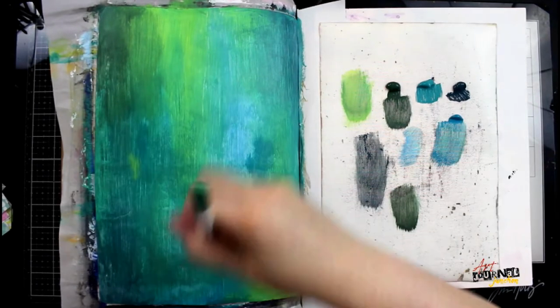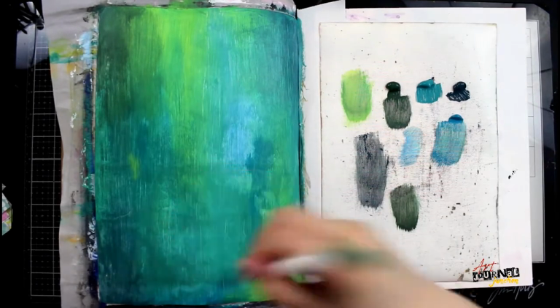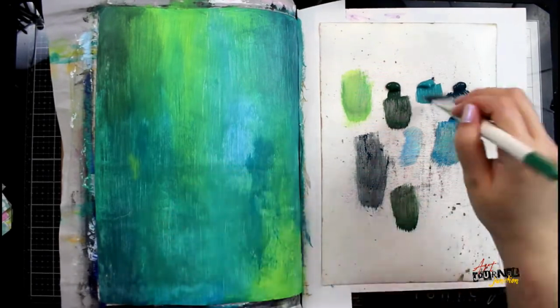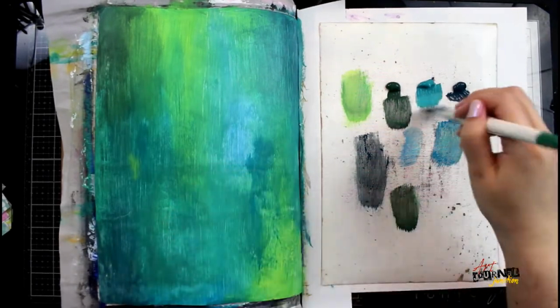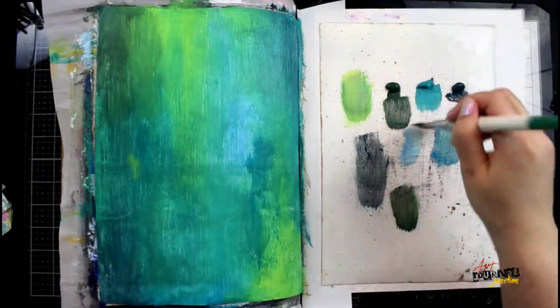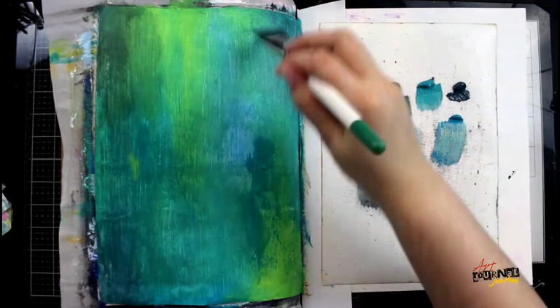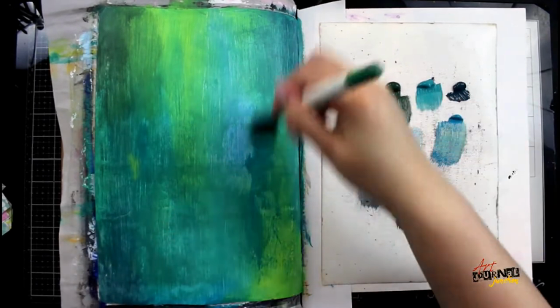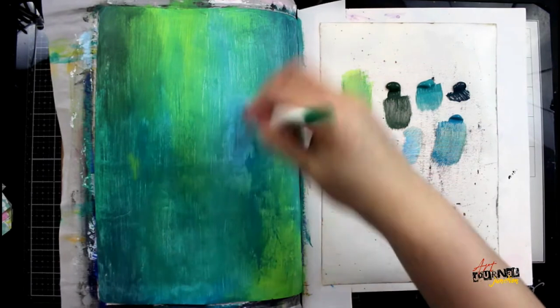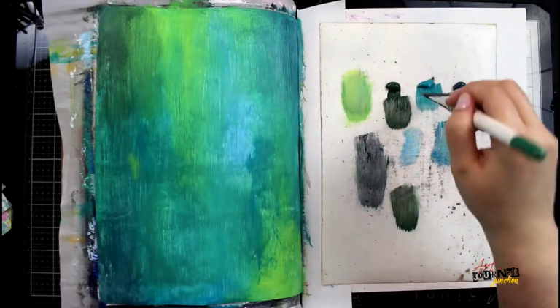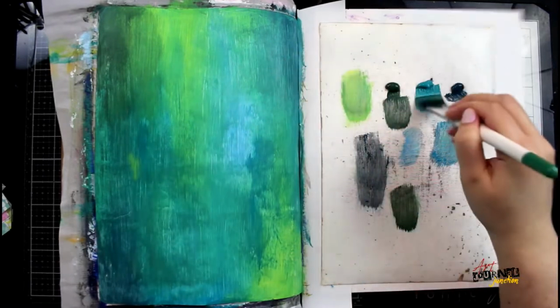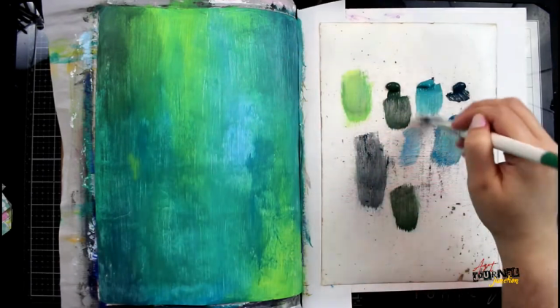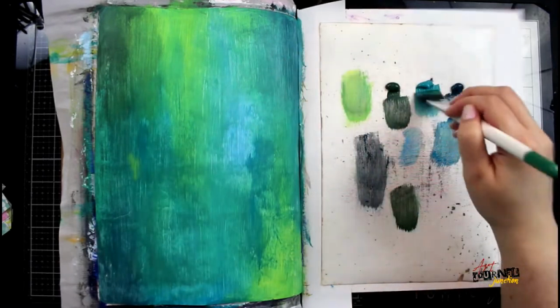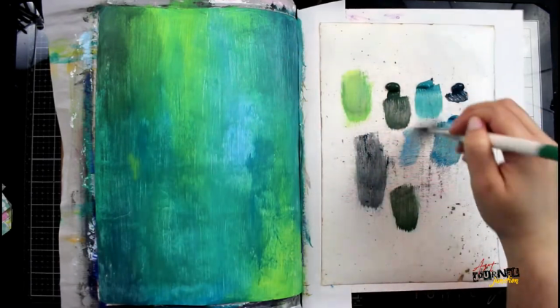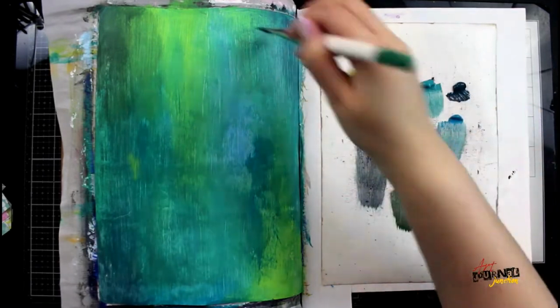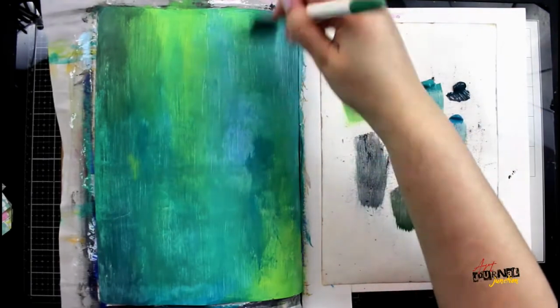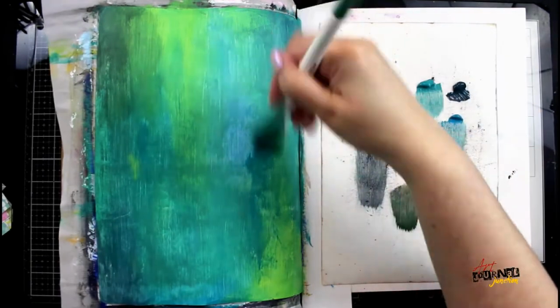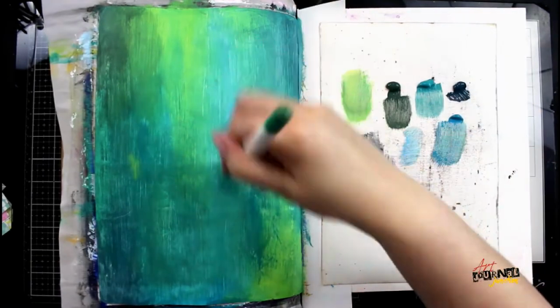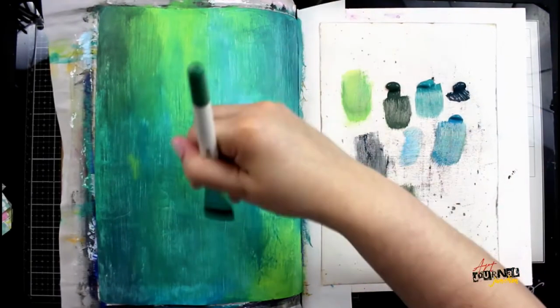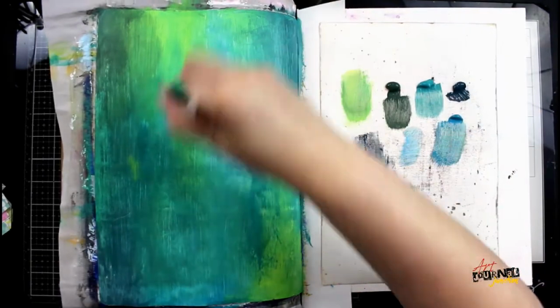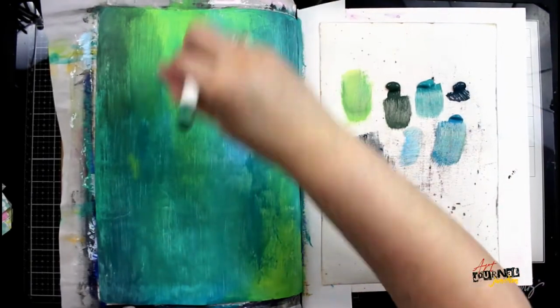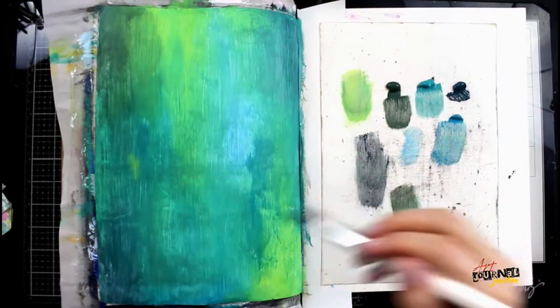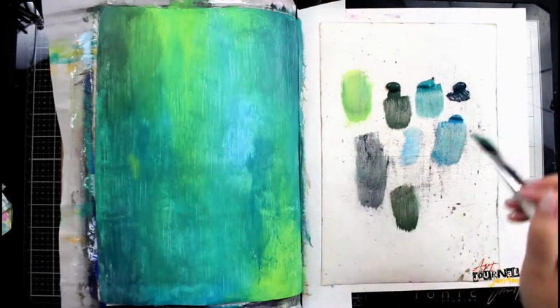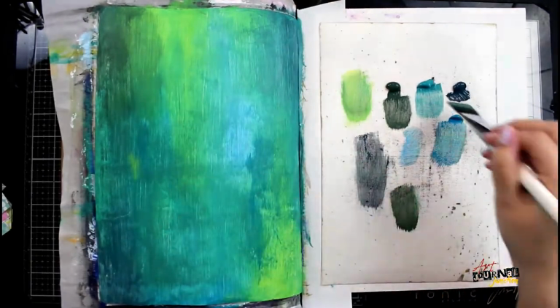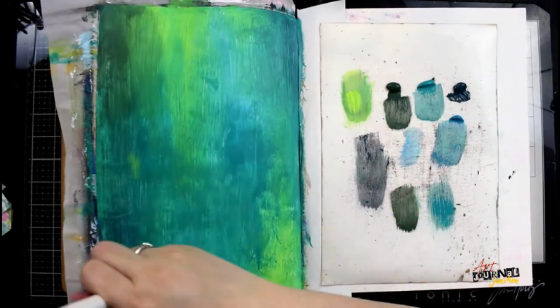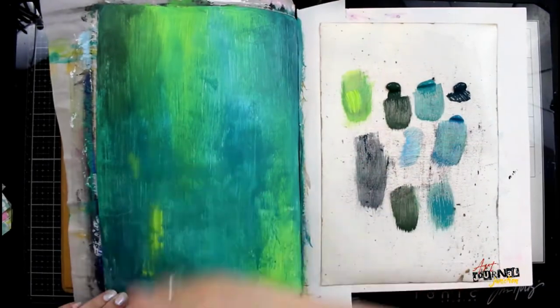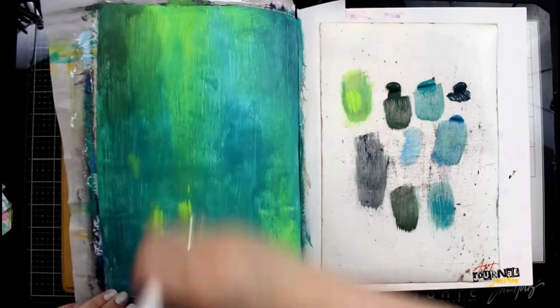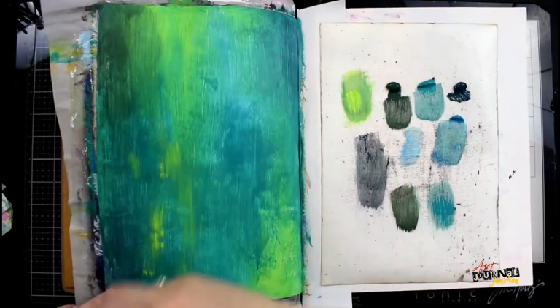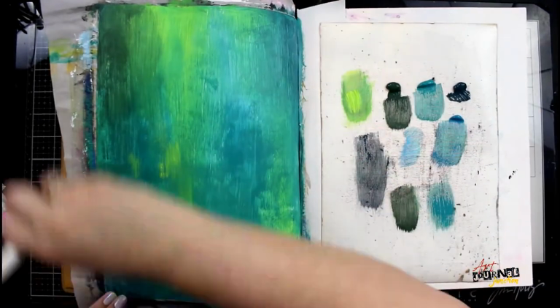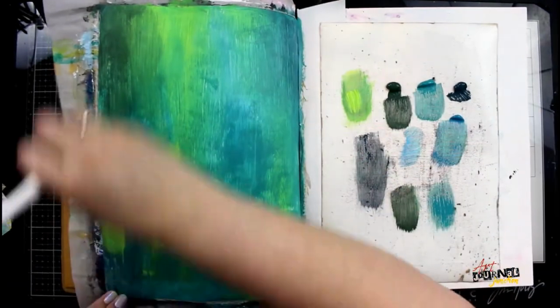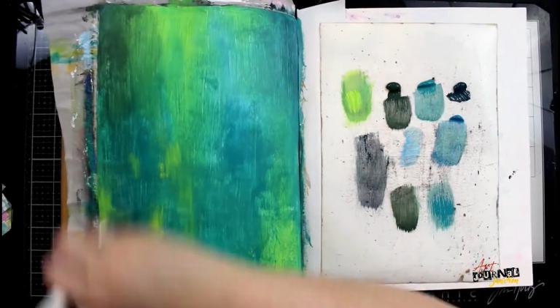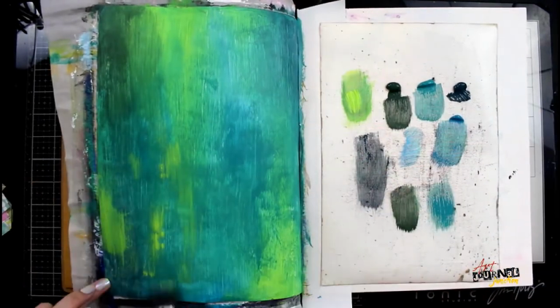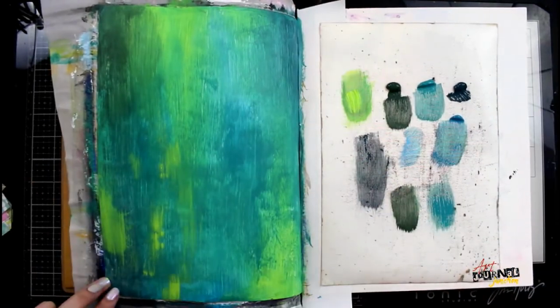The names of these paints and all the other products that I will be using in today's video are listed in the description below.